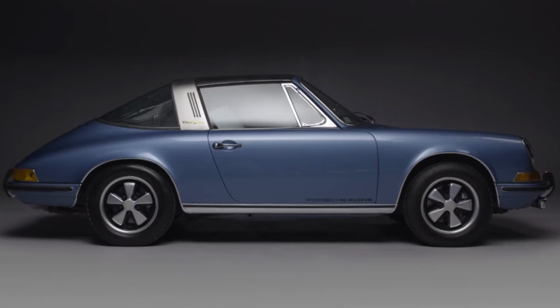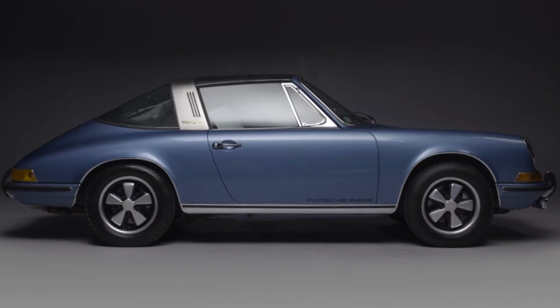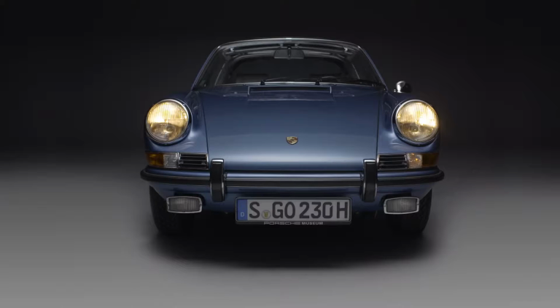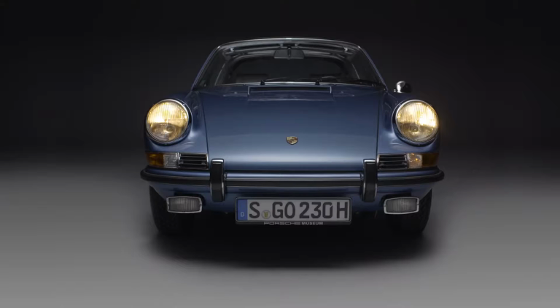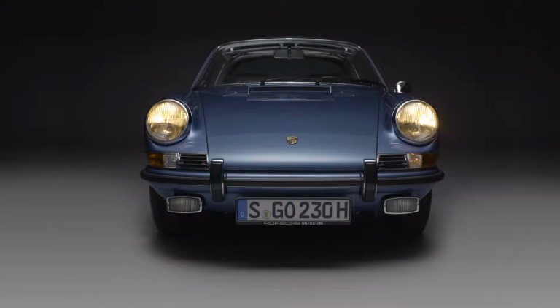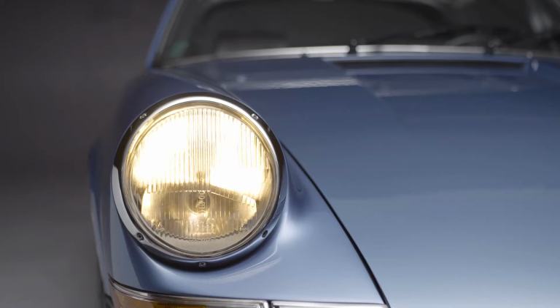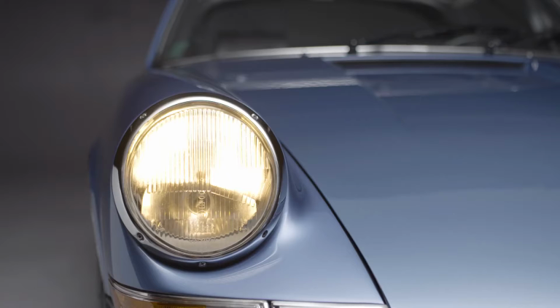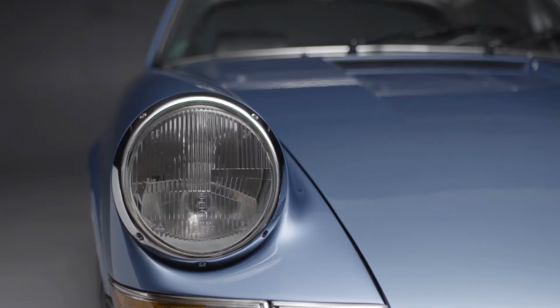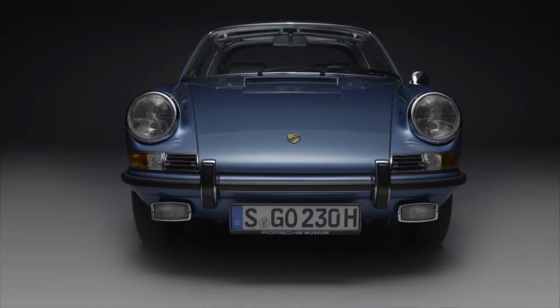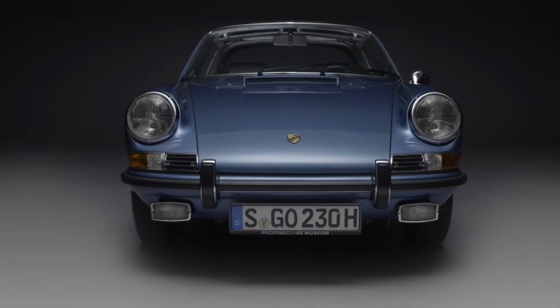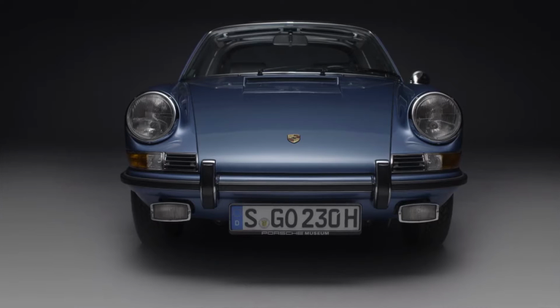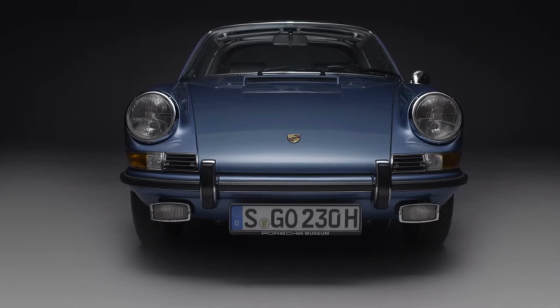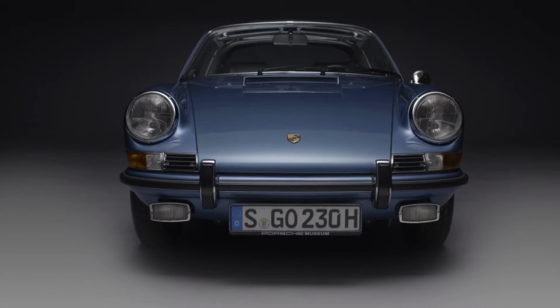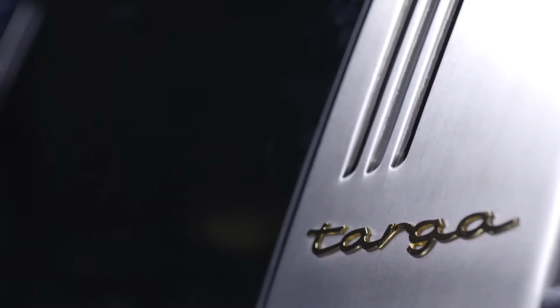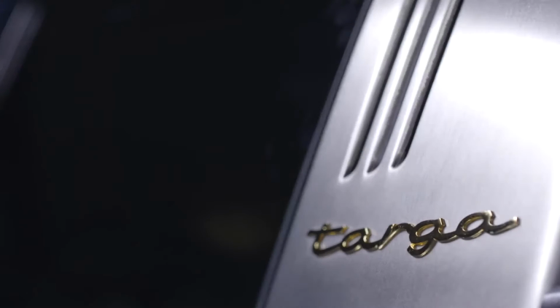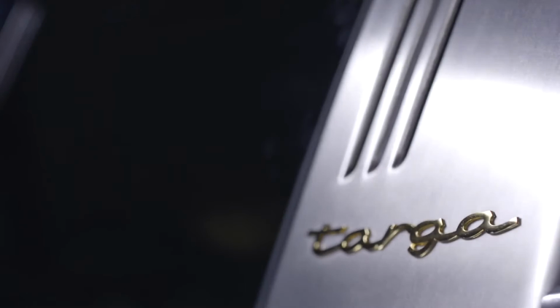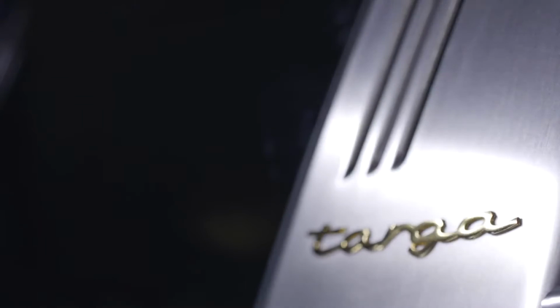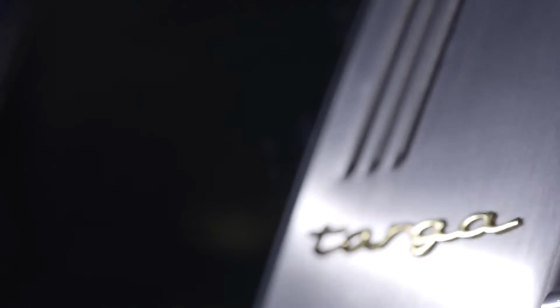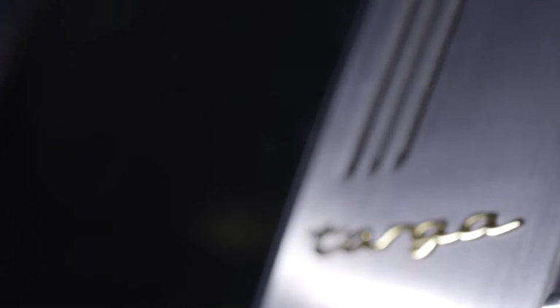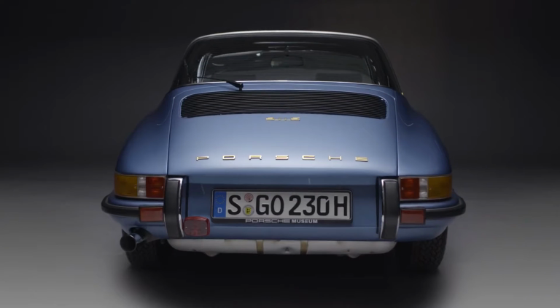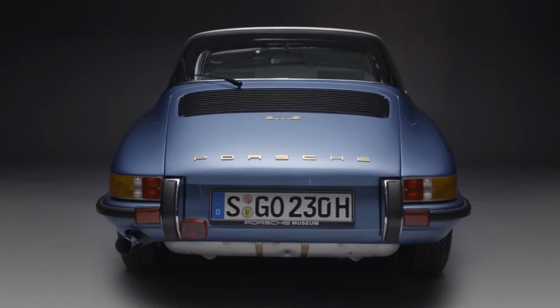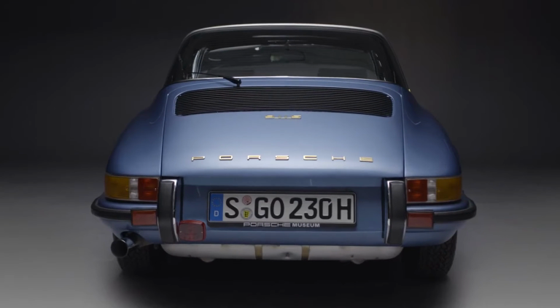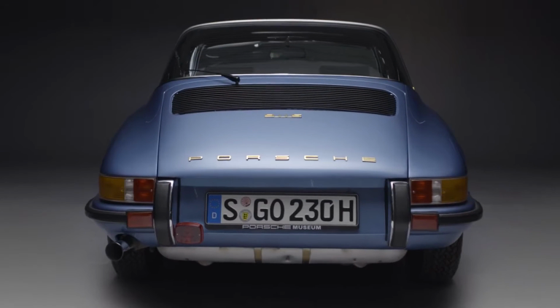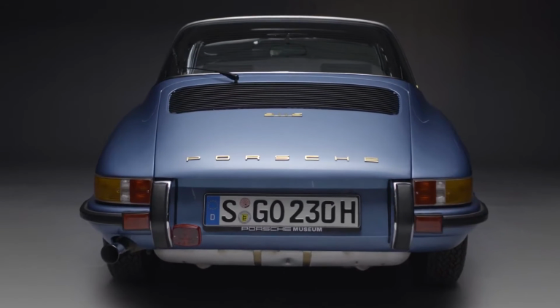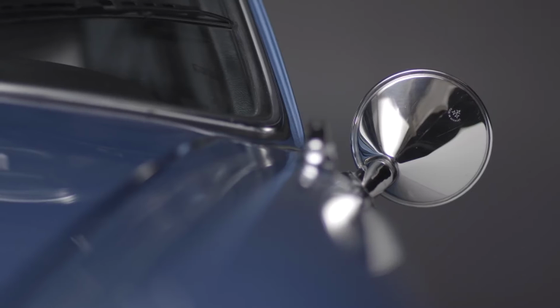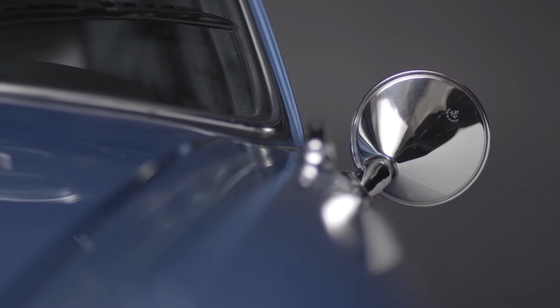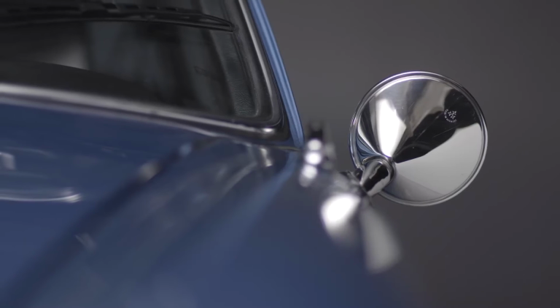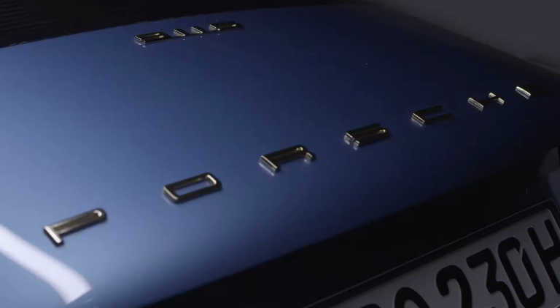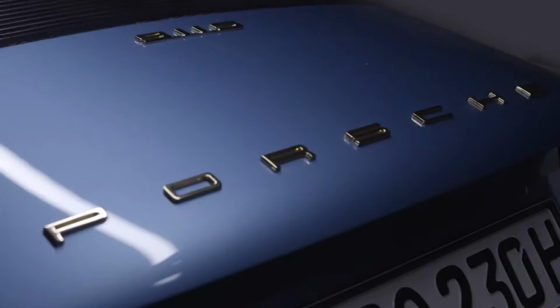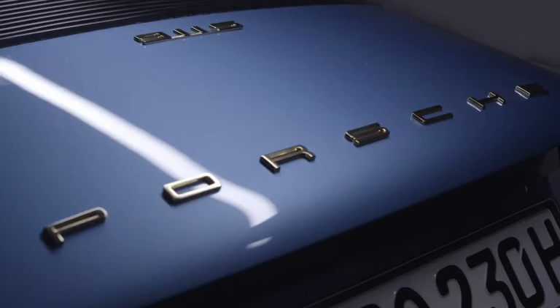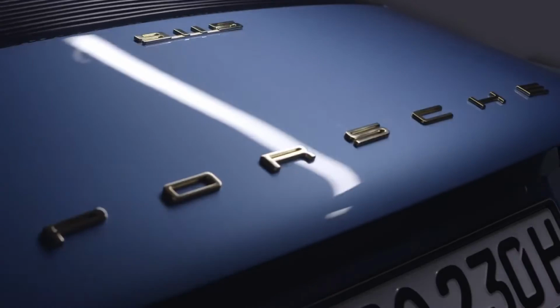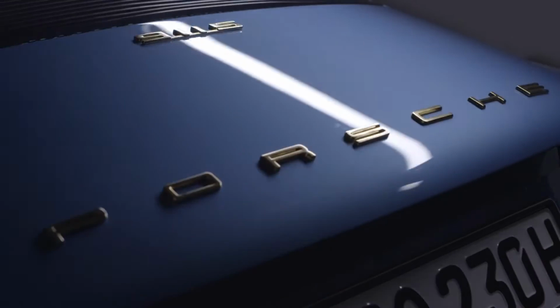The 911 Targa, still a style icon today. Its unique design emerged from a special set of circumstances.